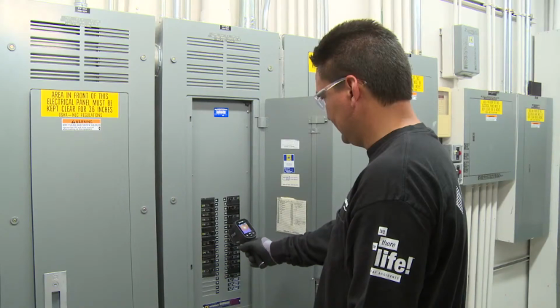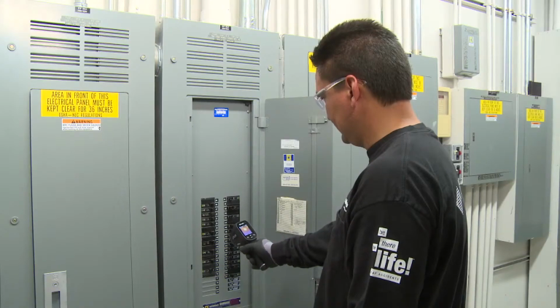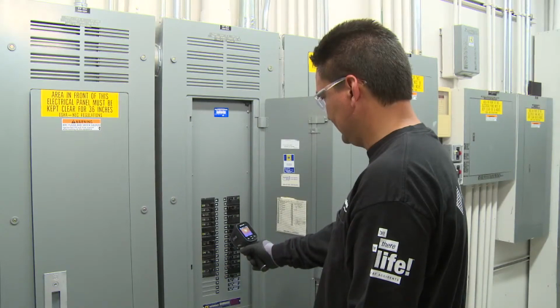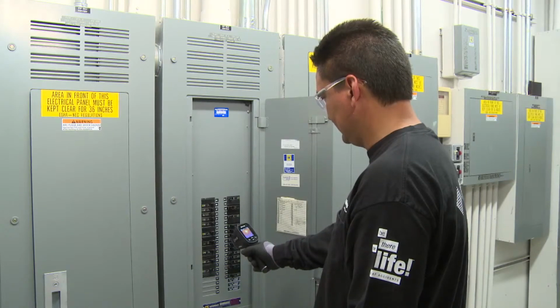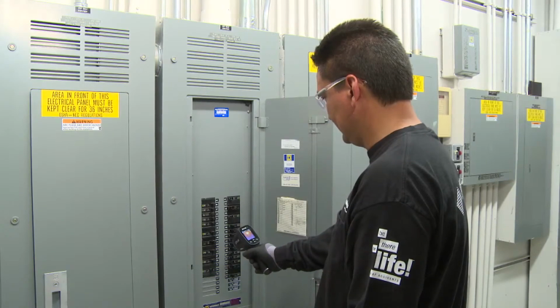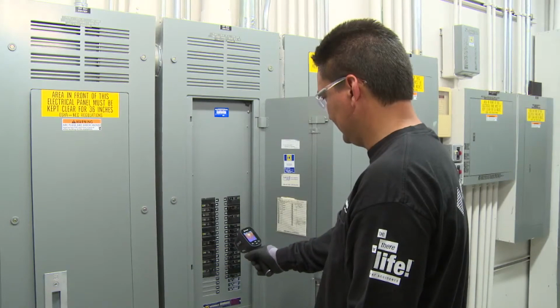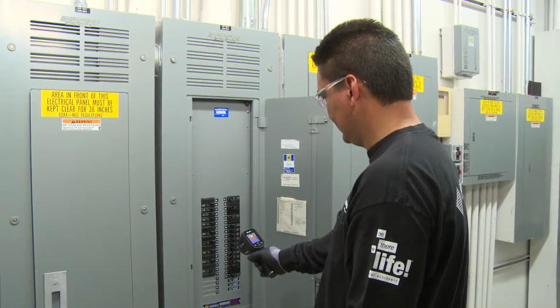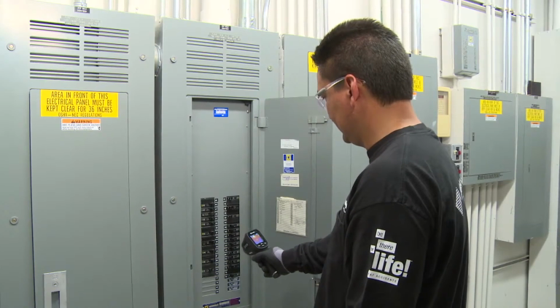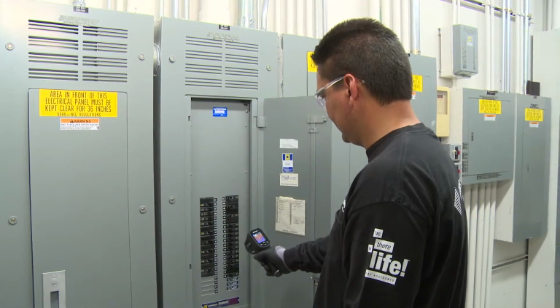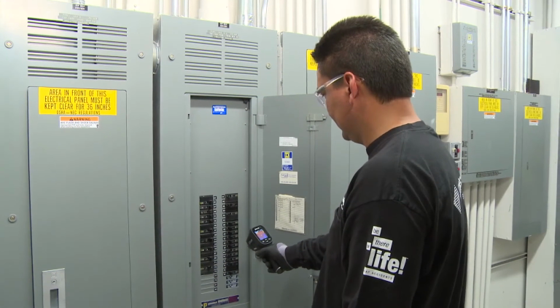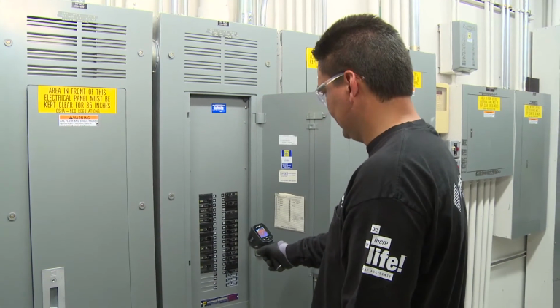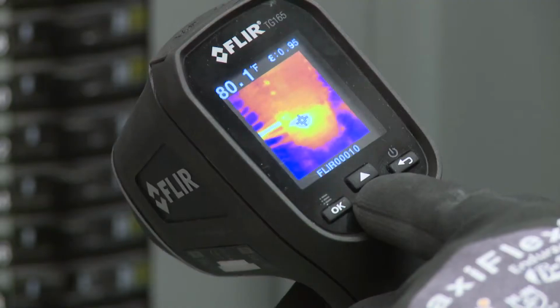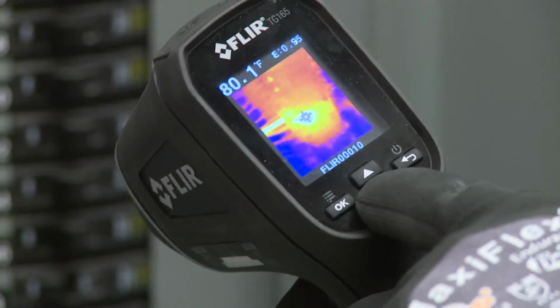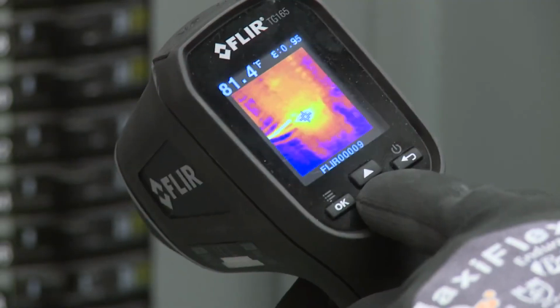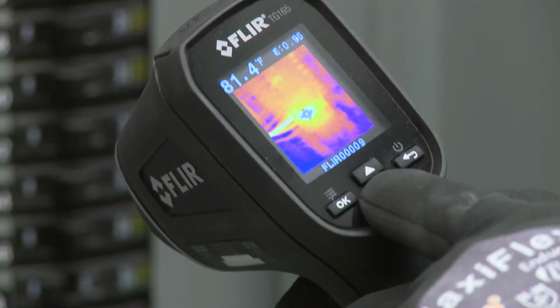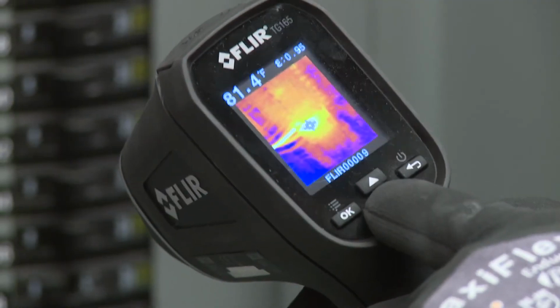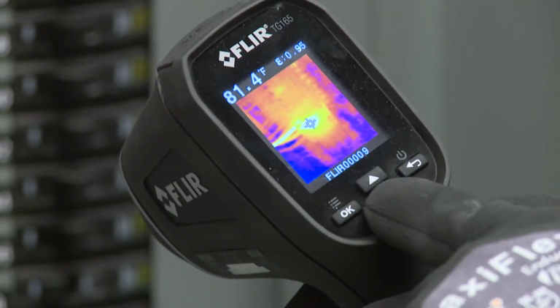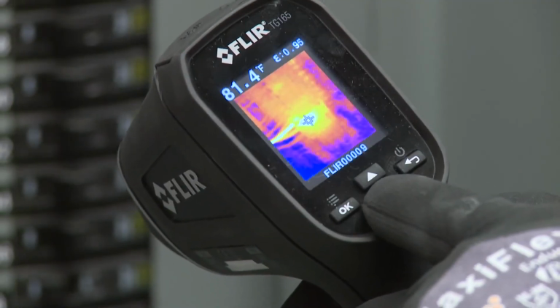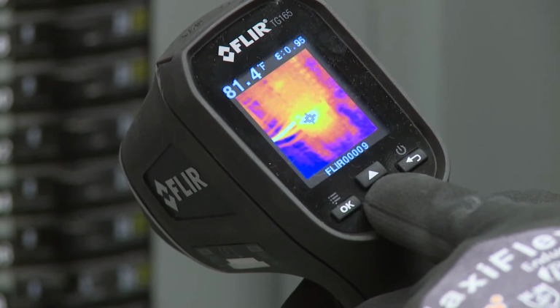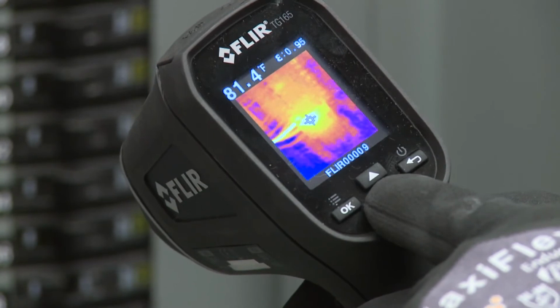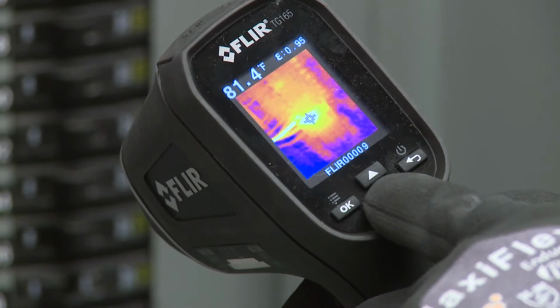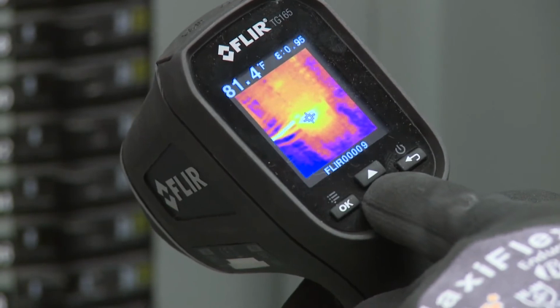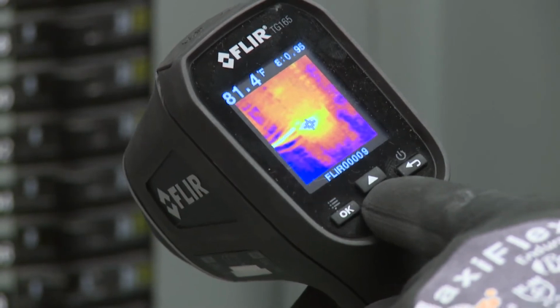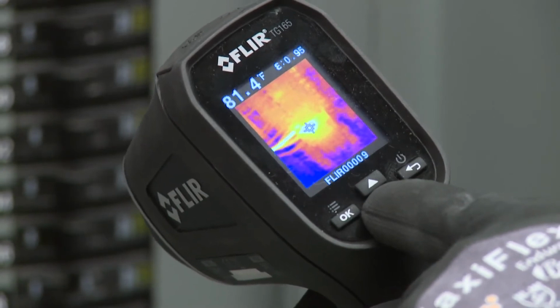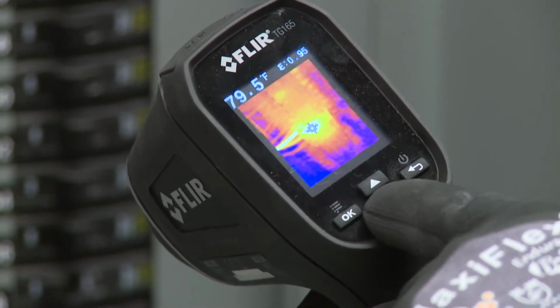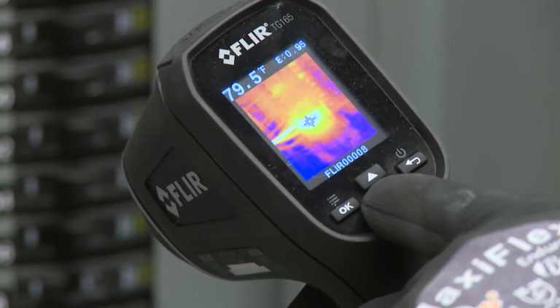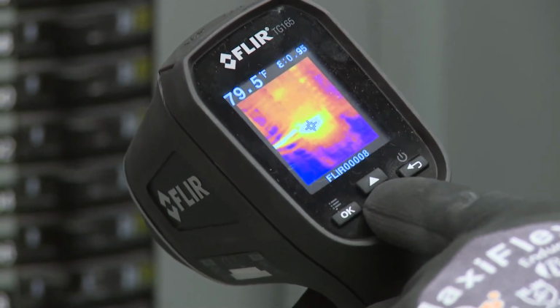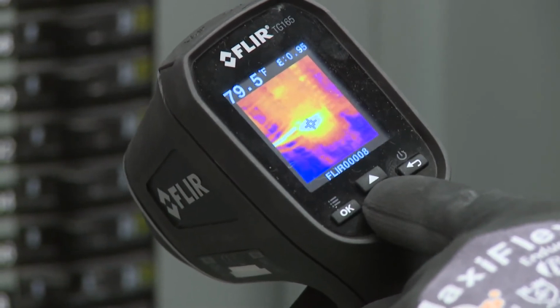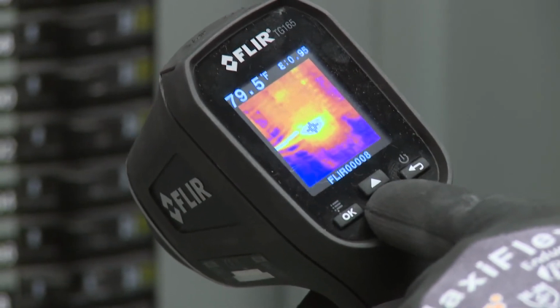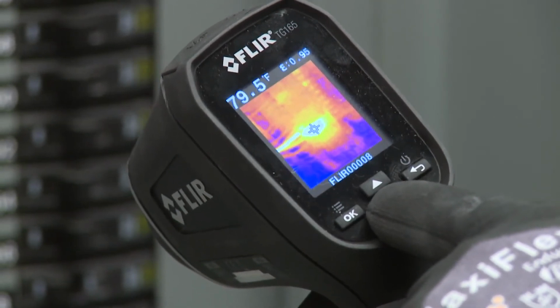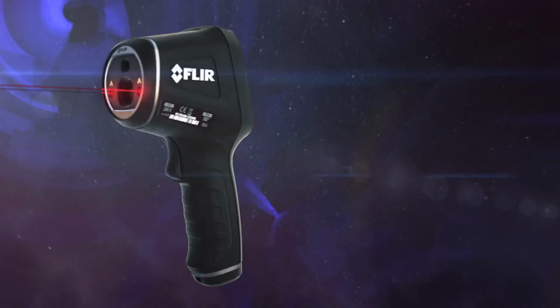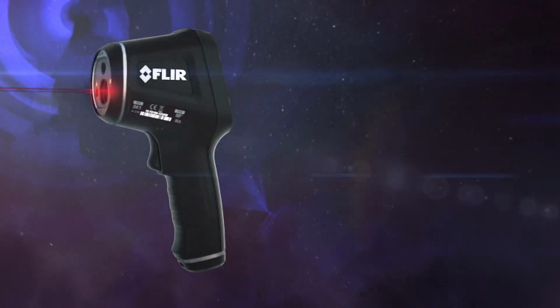So now, not only does the TG165 let you see the heat, it helps you measure it much better.